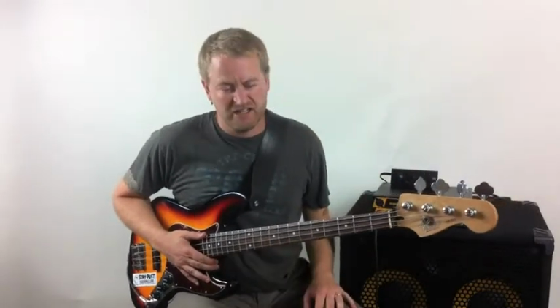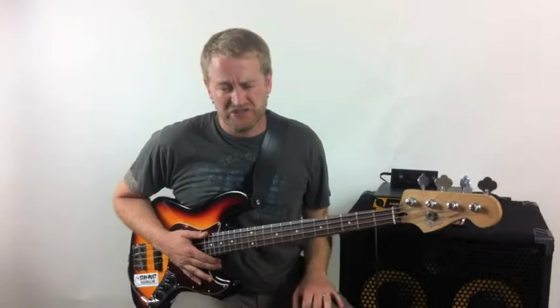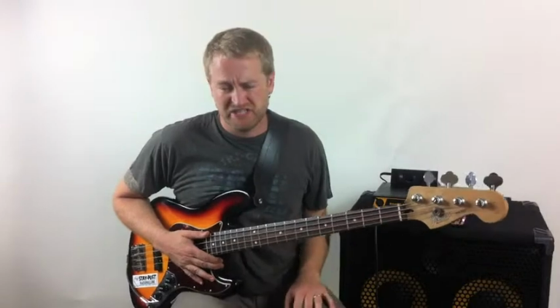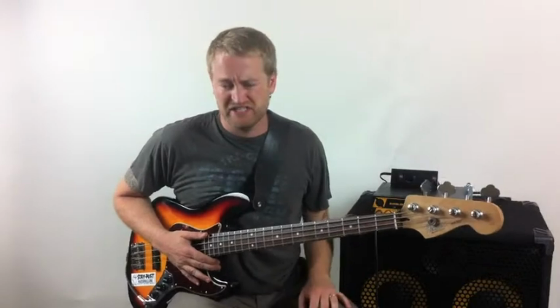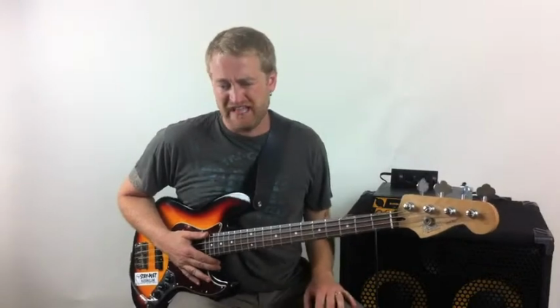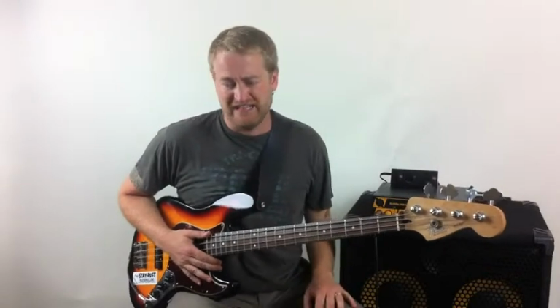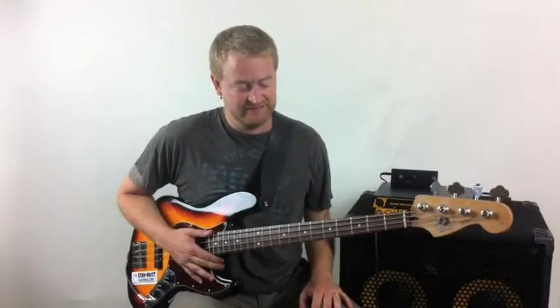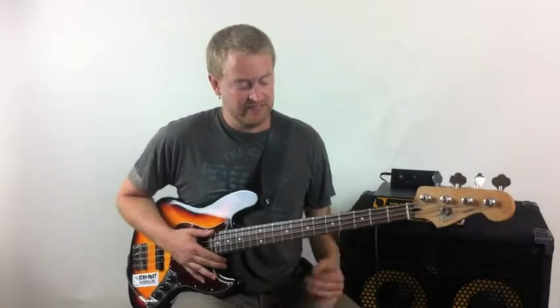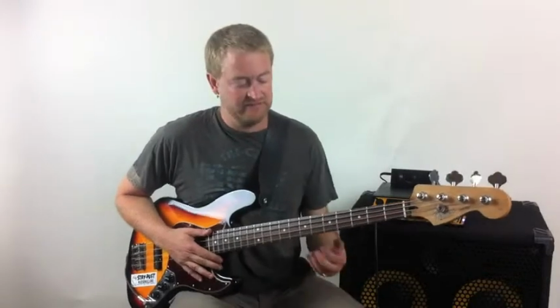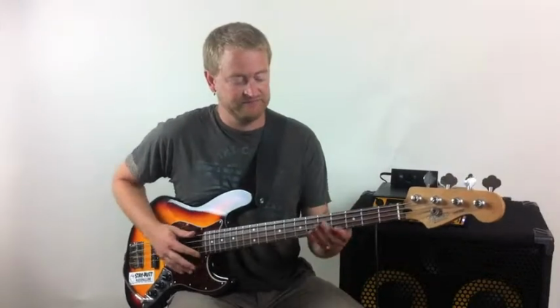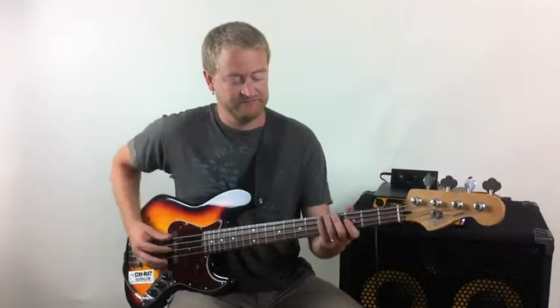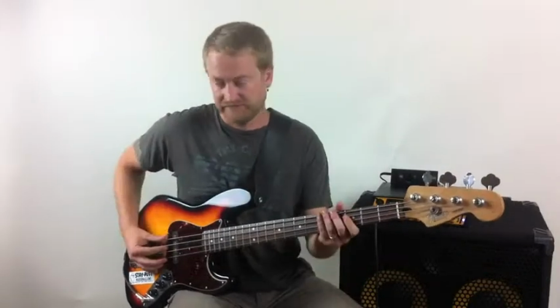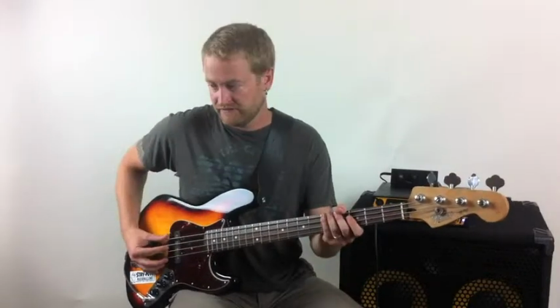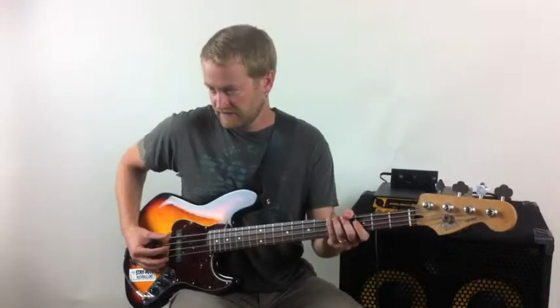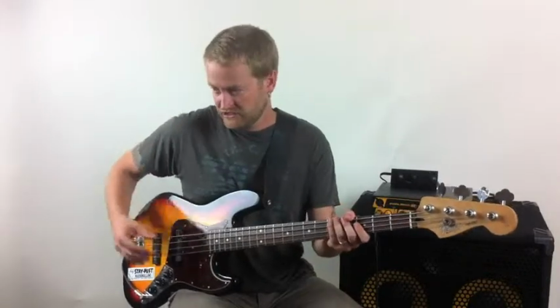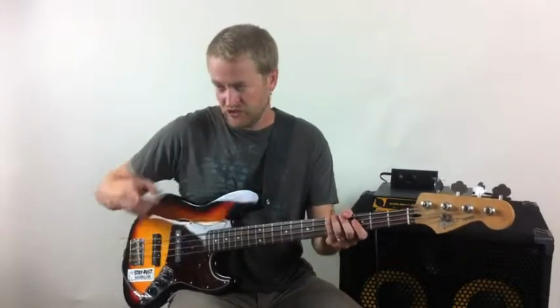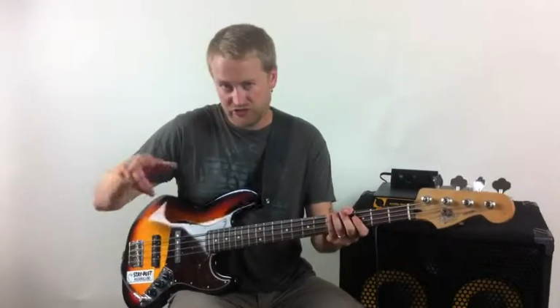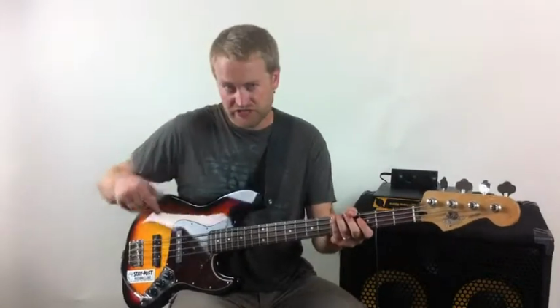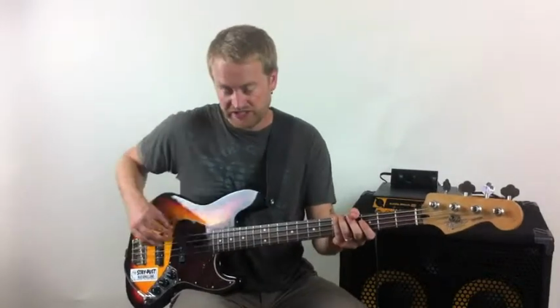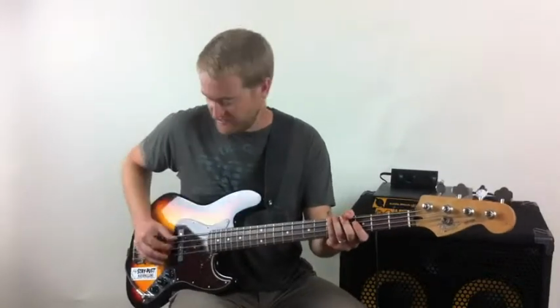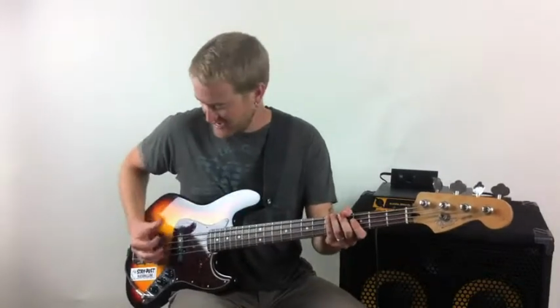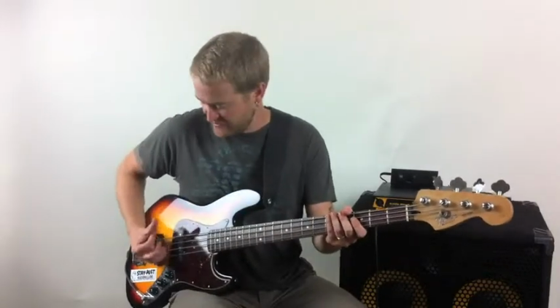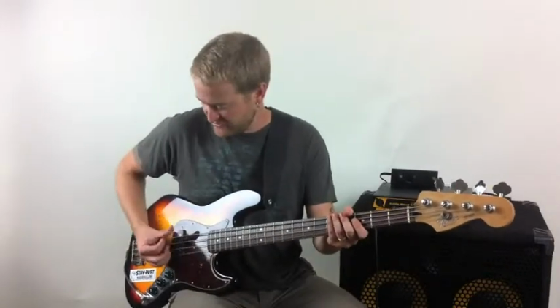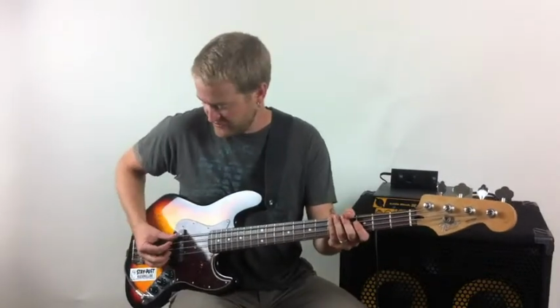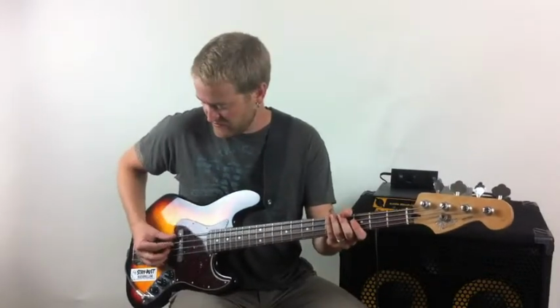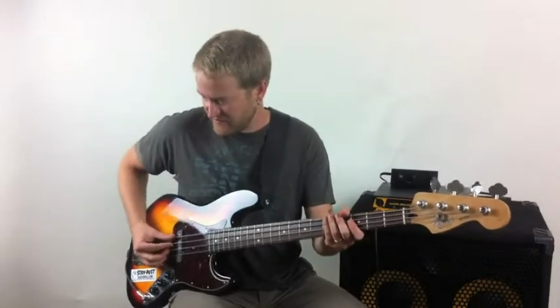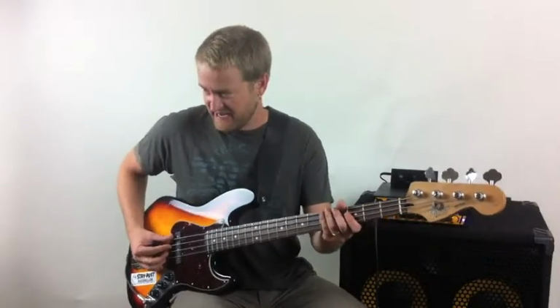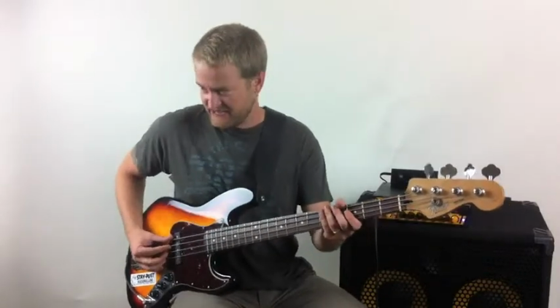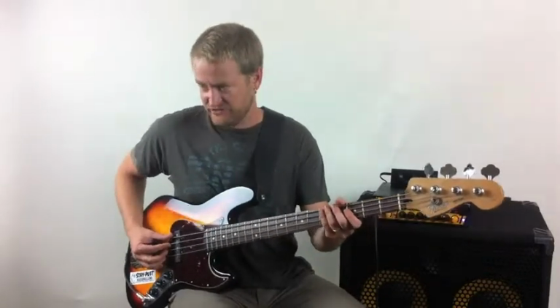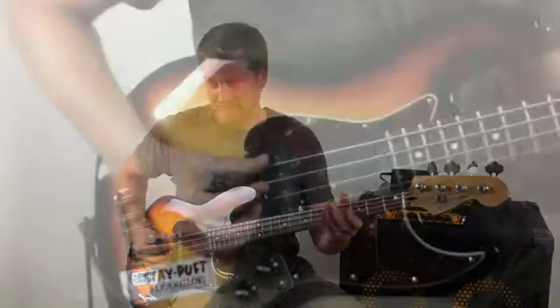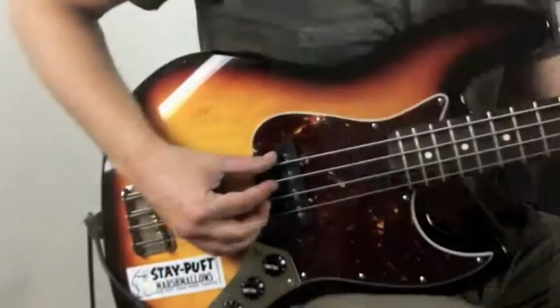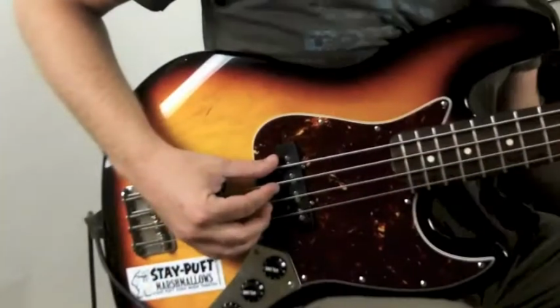Let's do the key of A. So you'll see on this other camera what my right hand is doing.